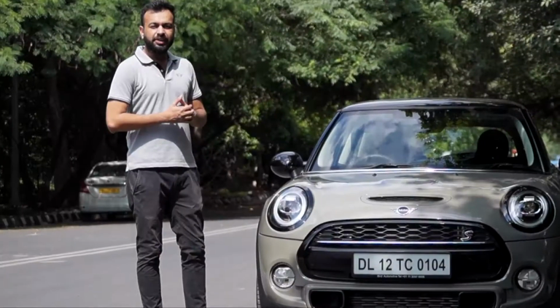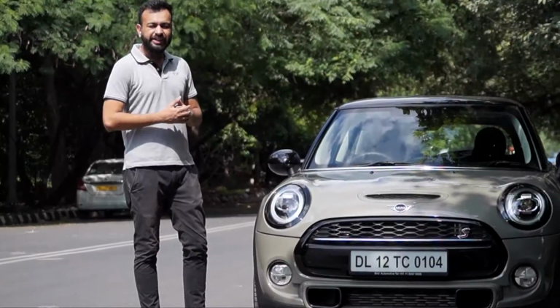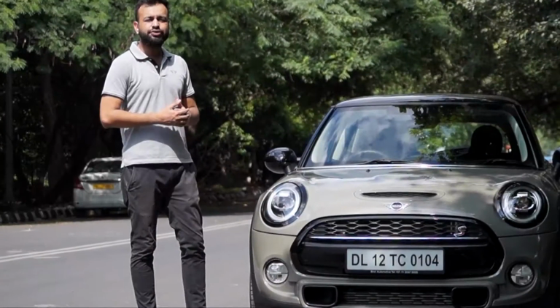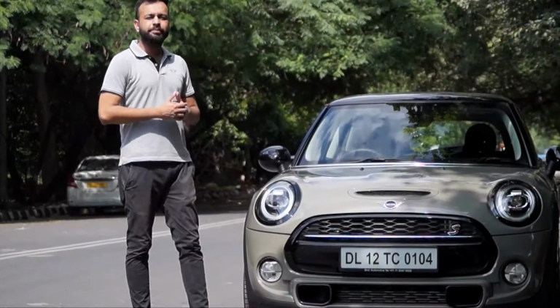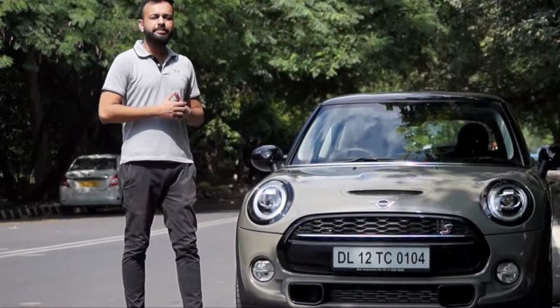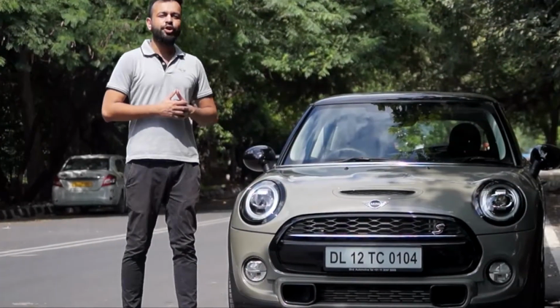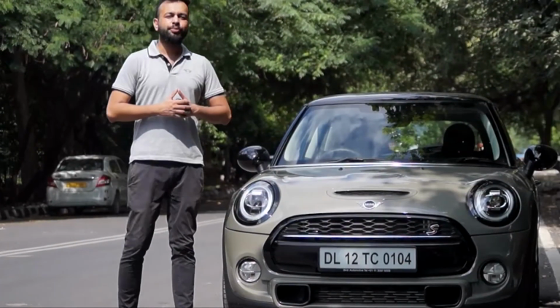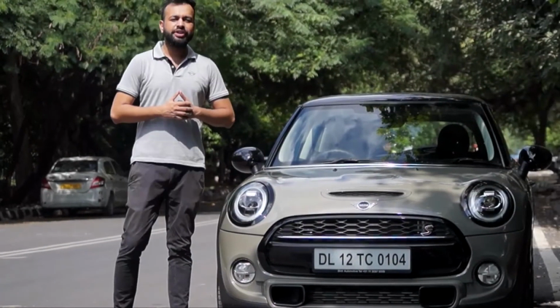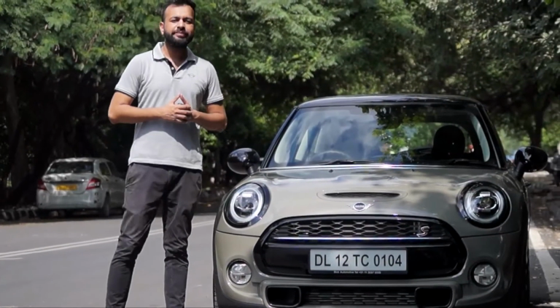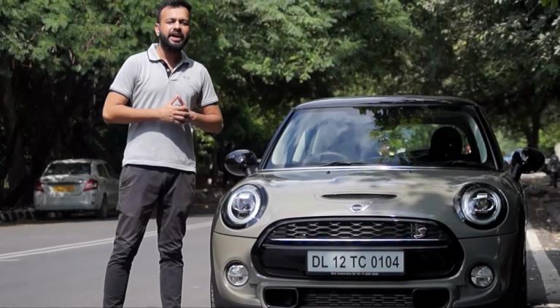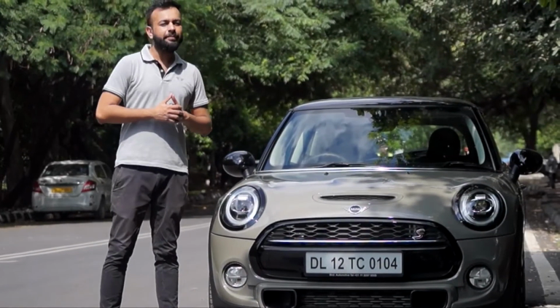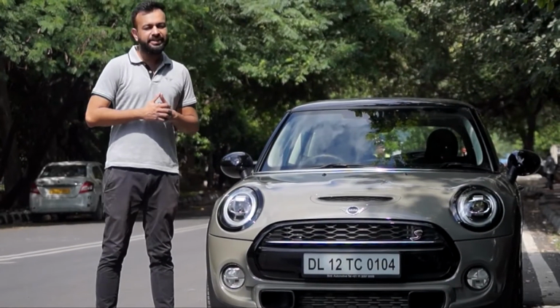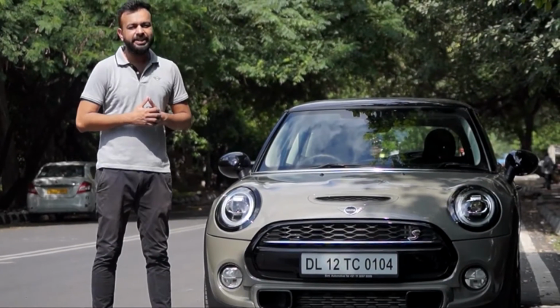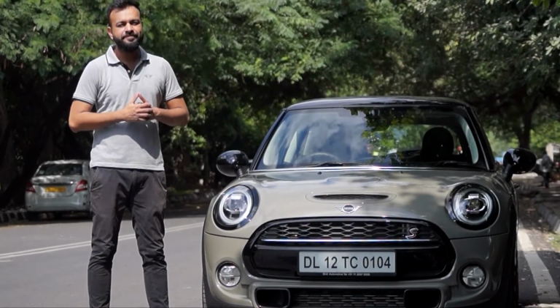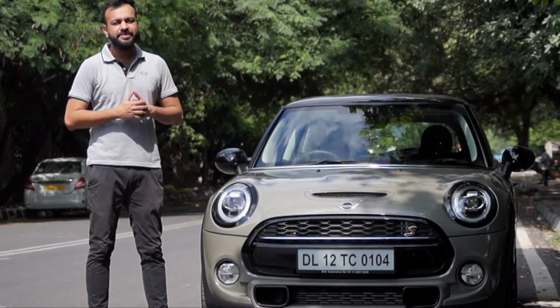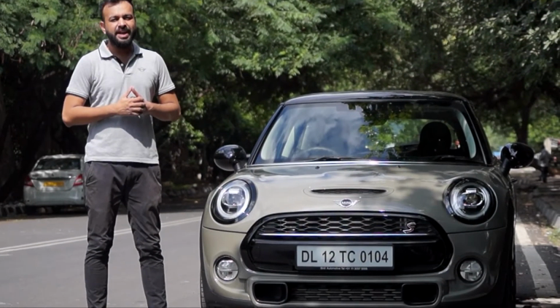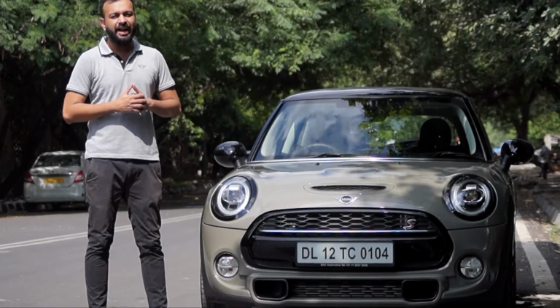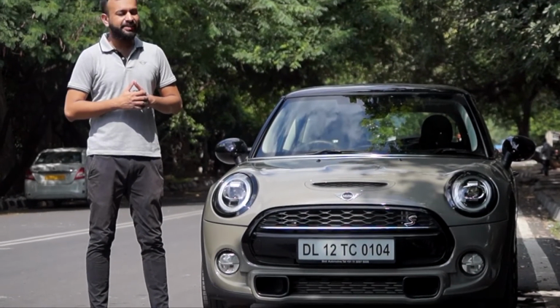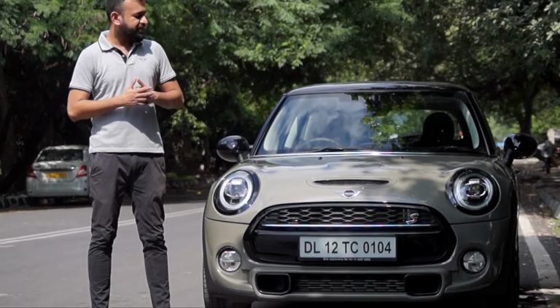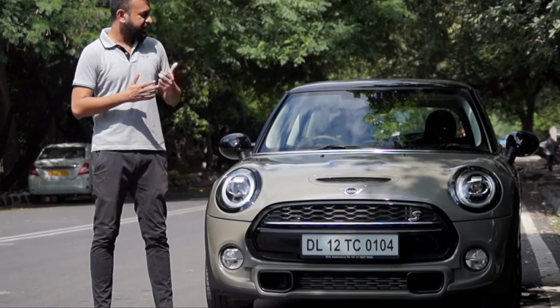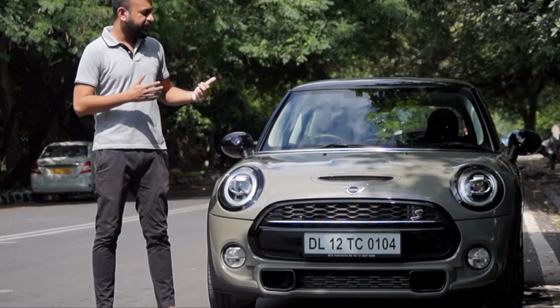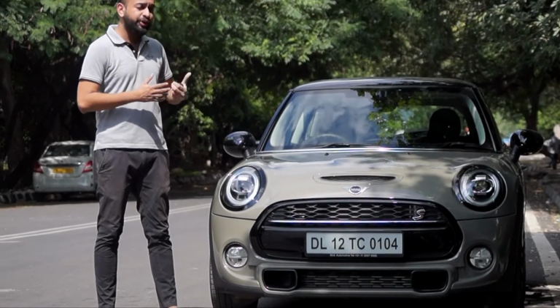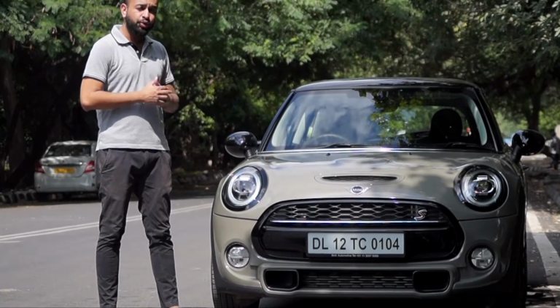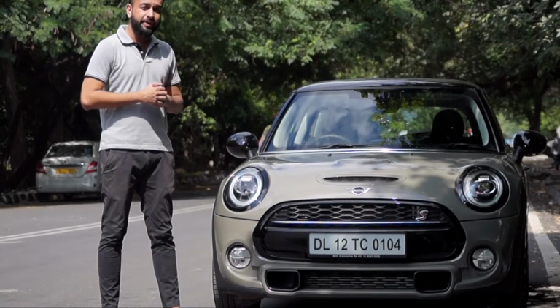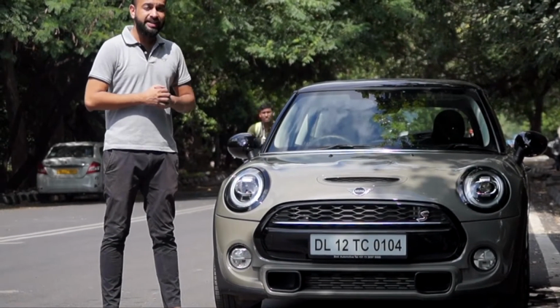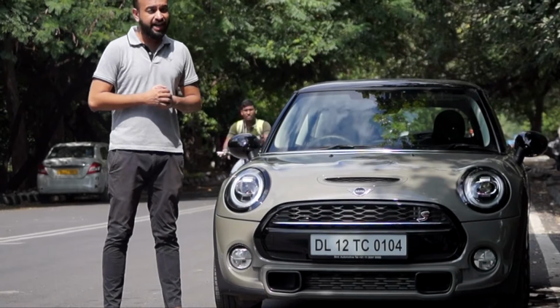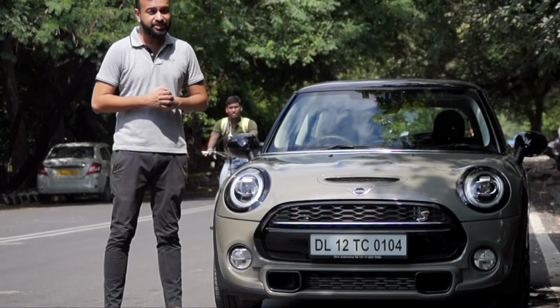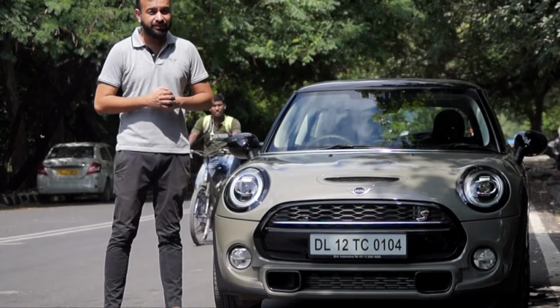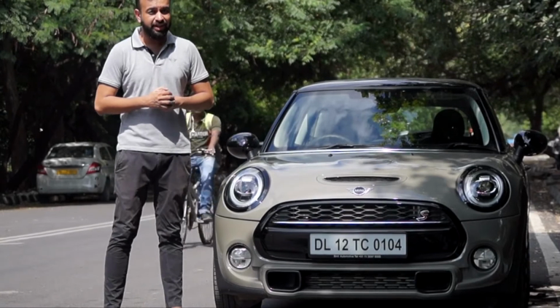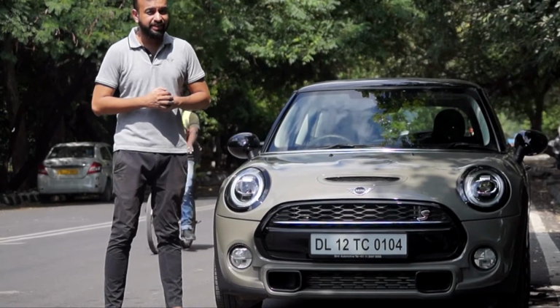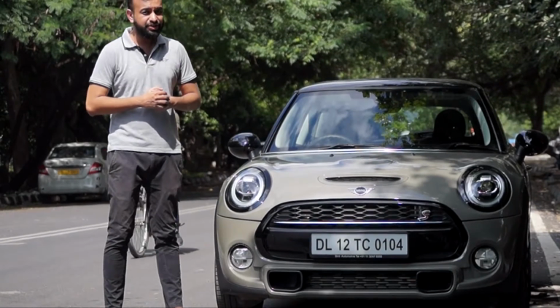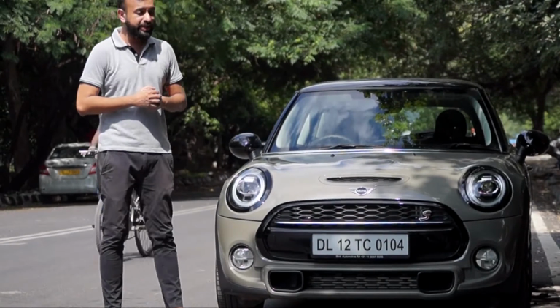Greetings from MiniBurd Automotive. I'm Aditya and this is the 3-Door Cooper S Hatch that we have with us today.